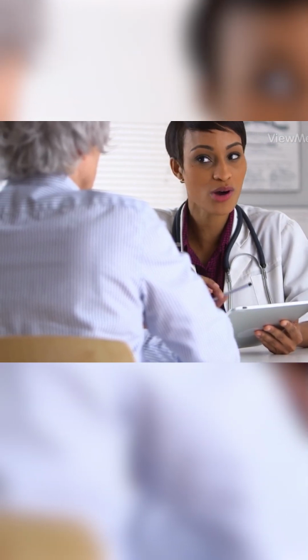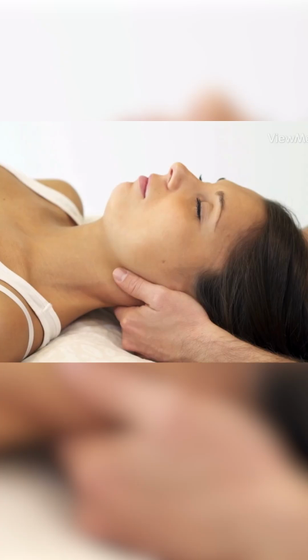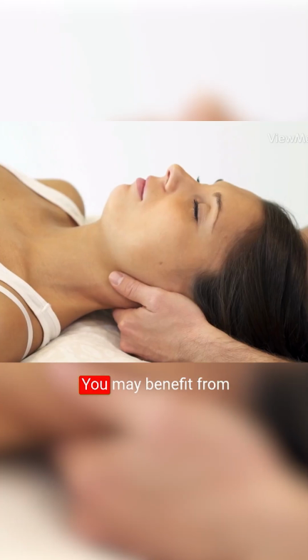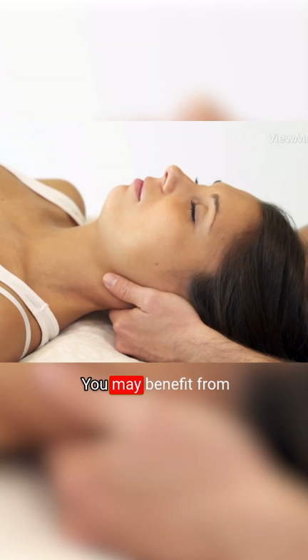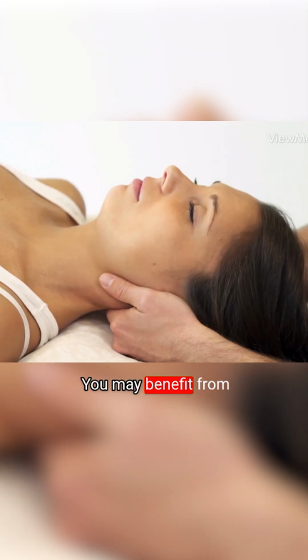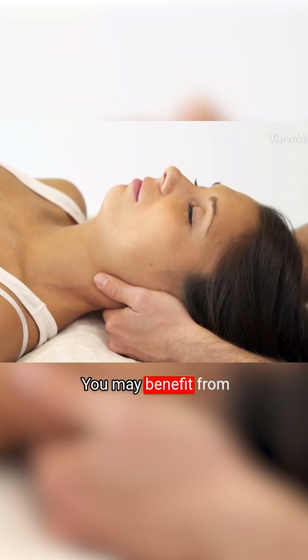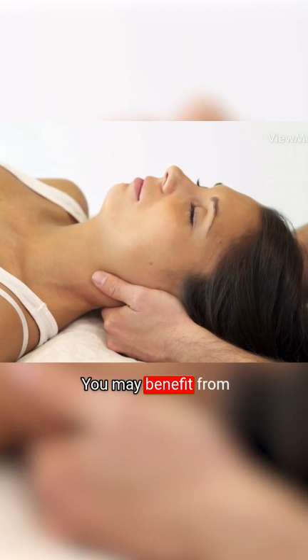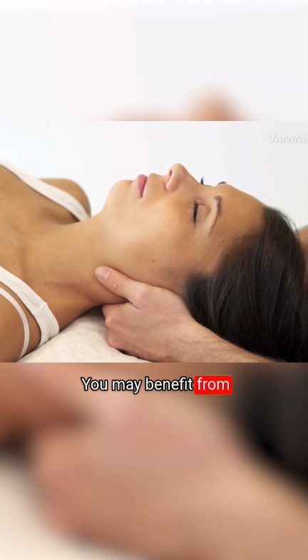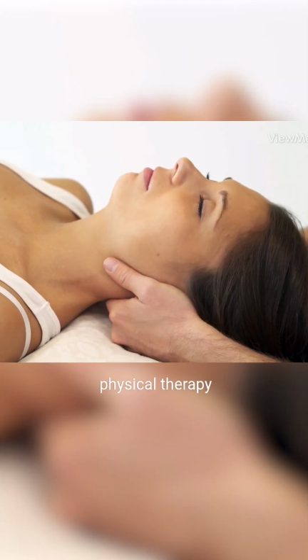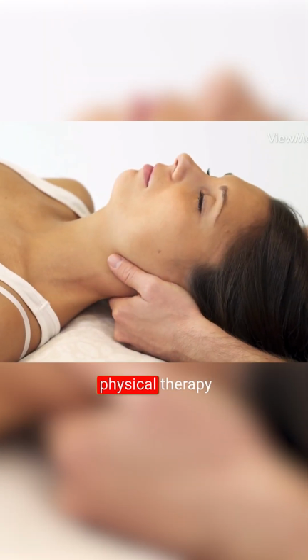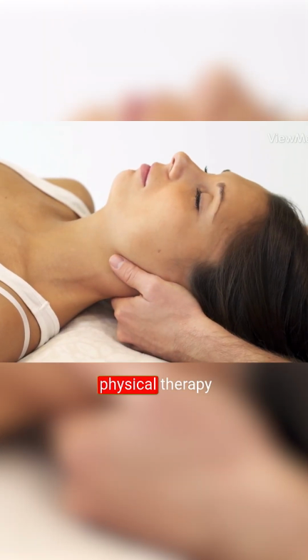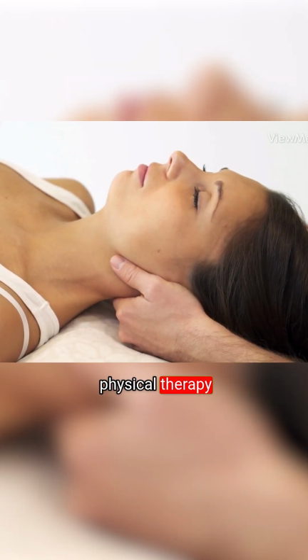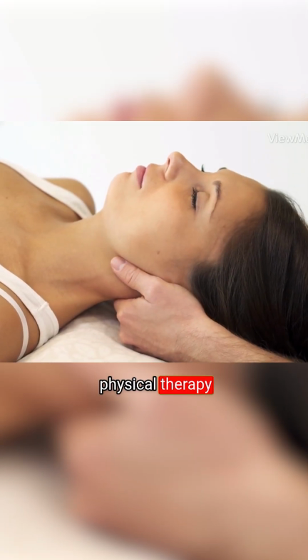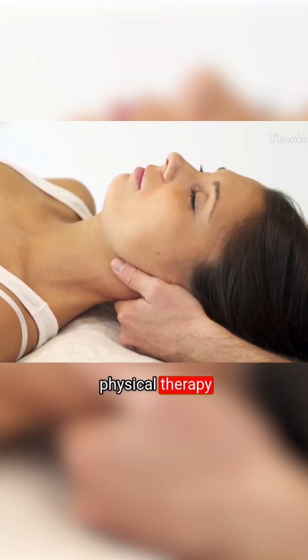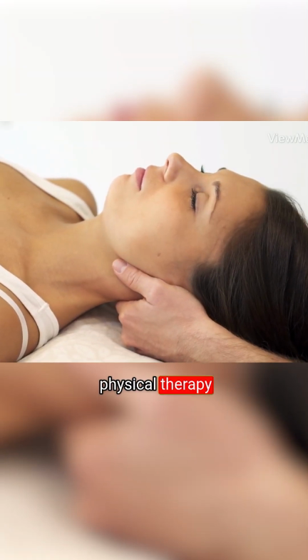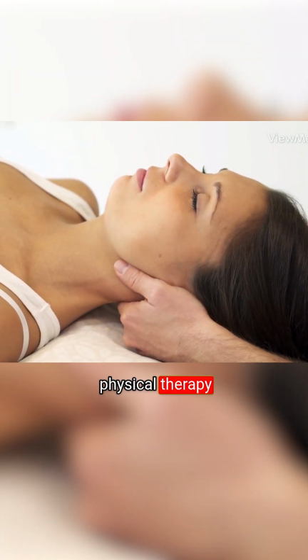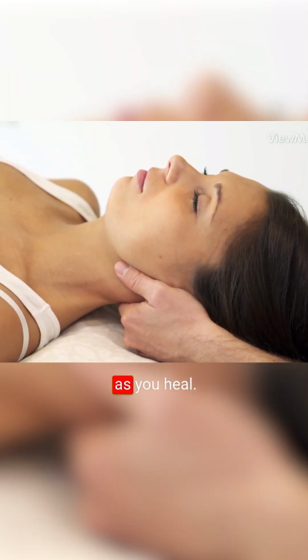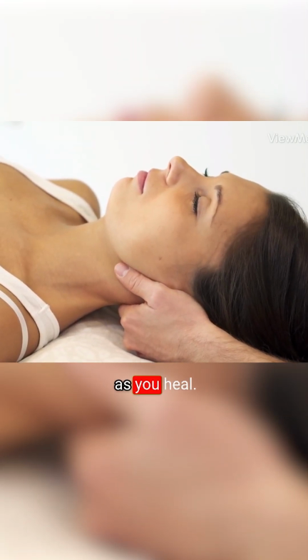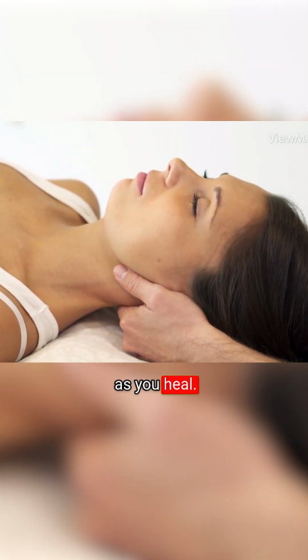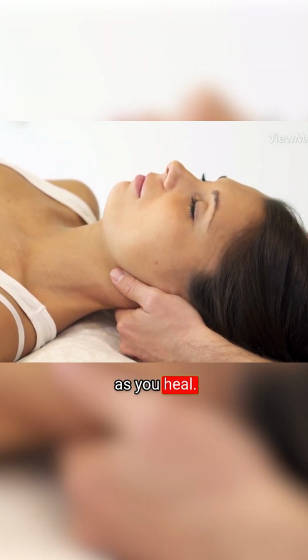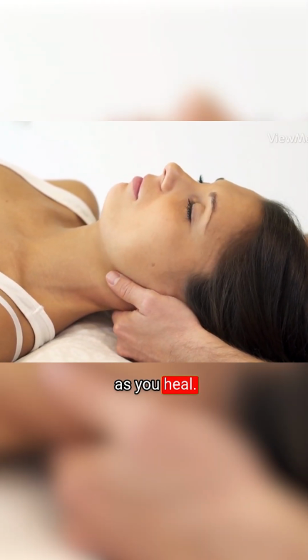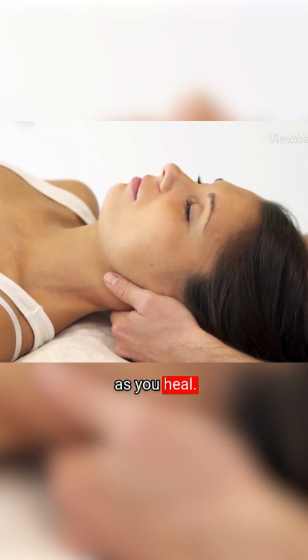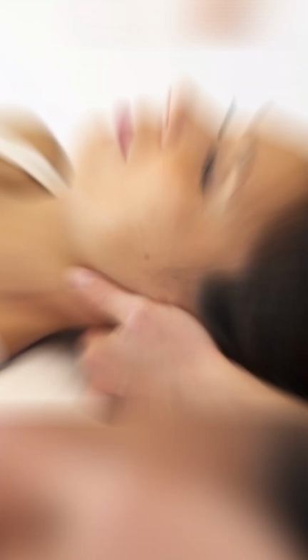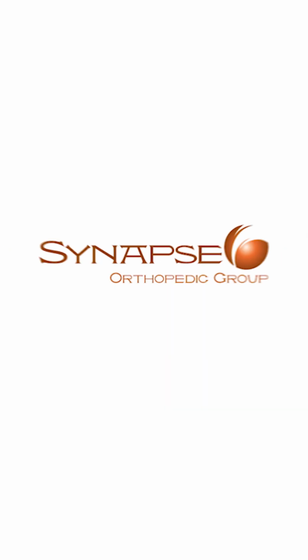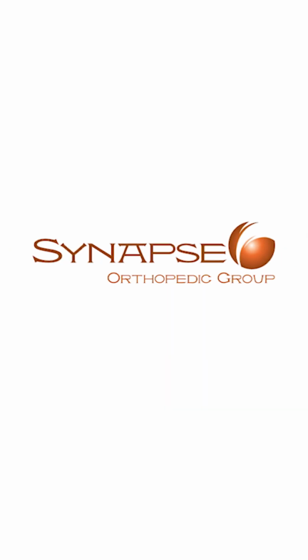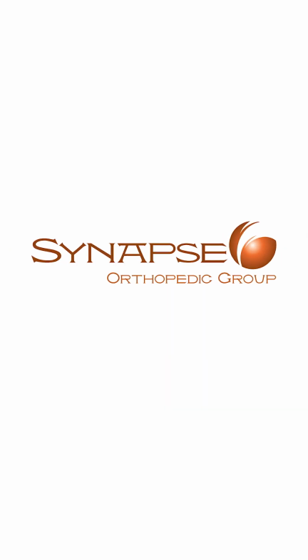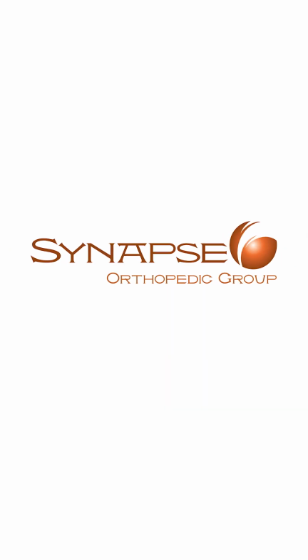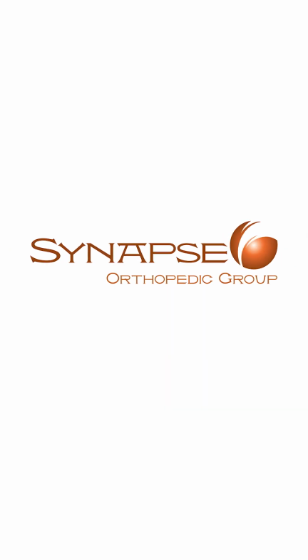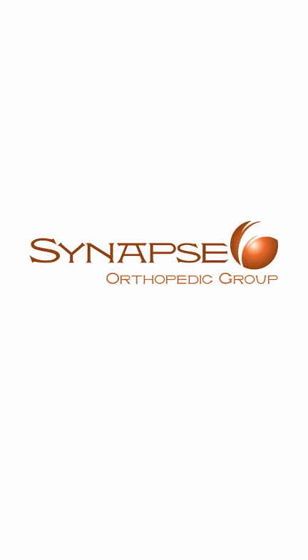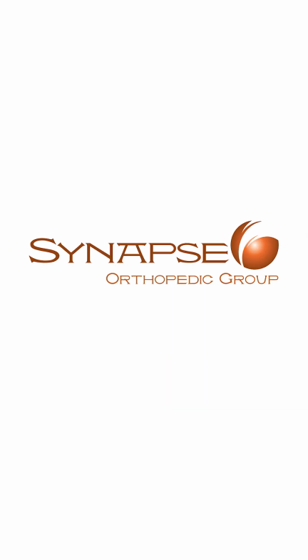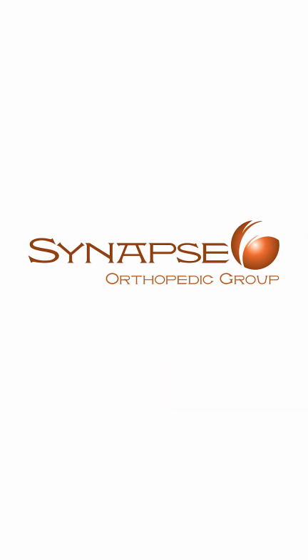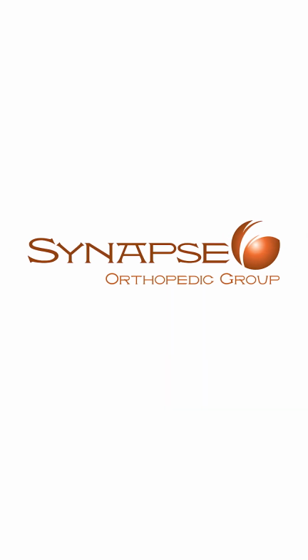You may benefit from physical therapy as you heal.